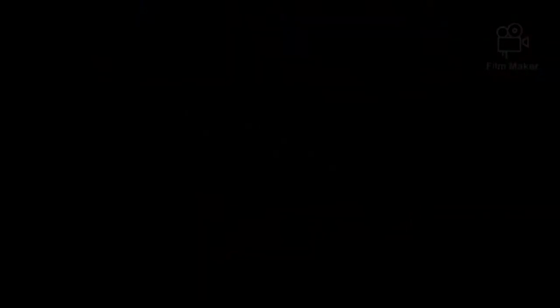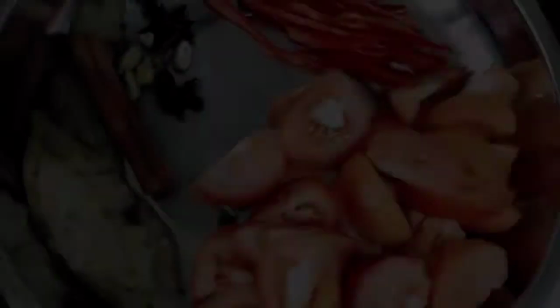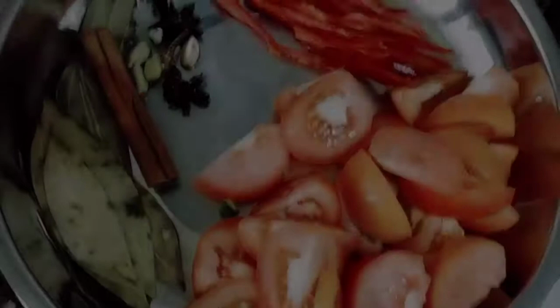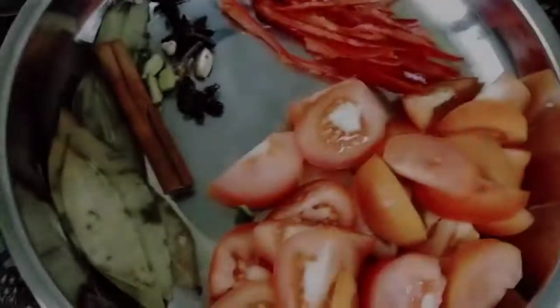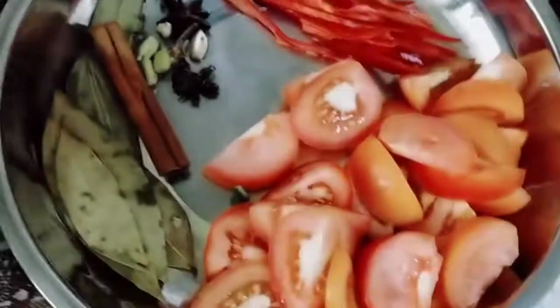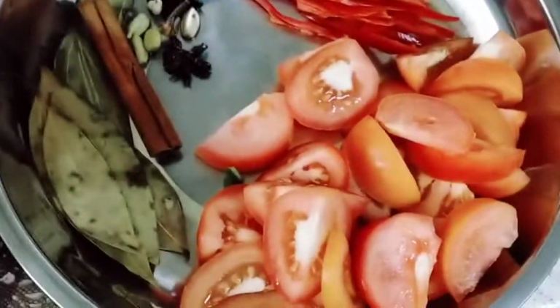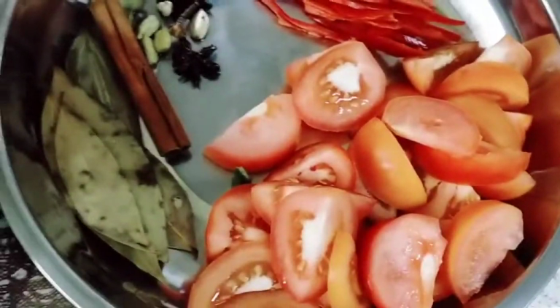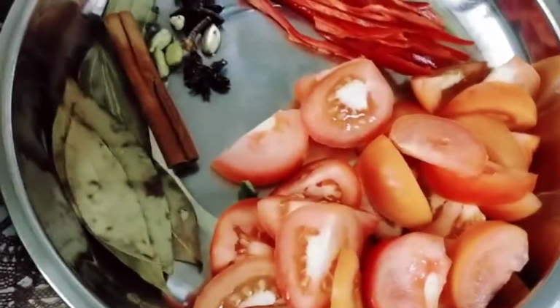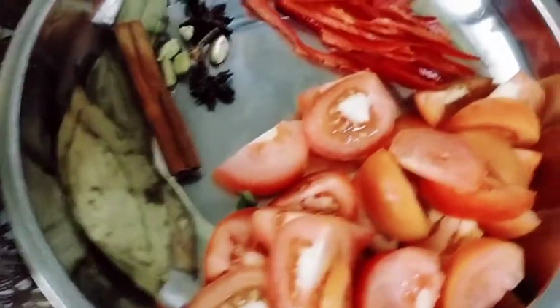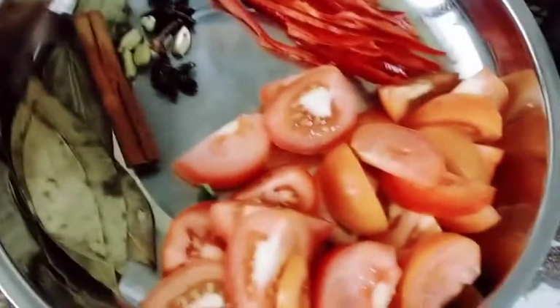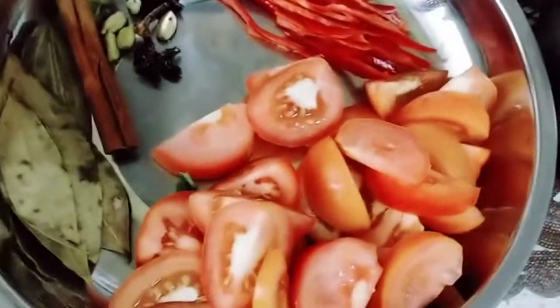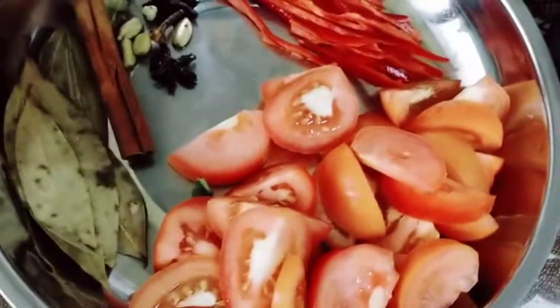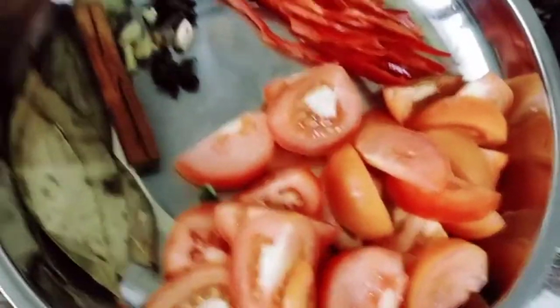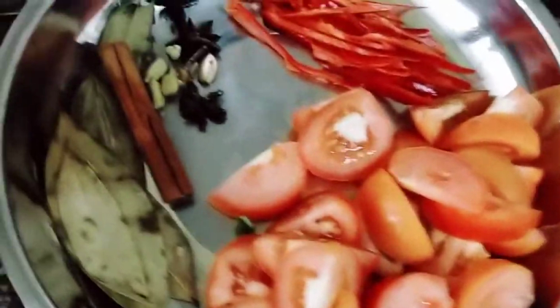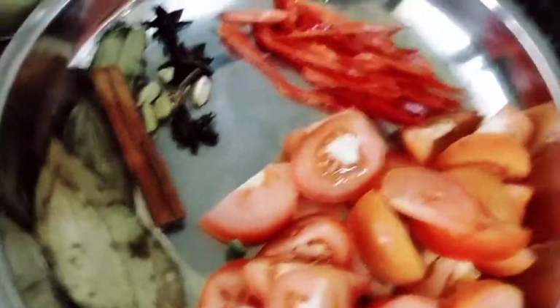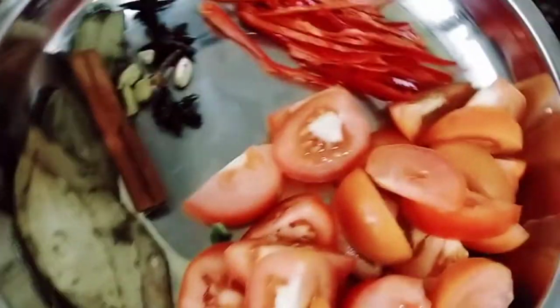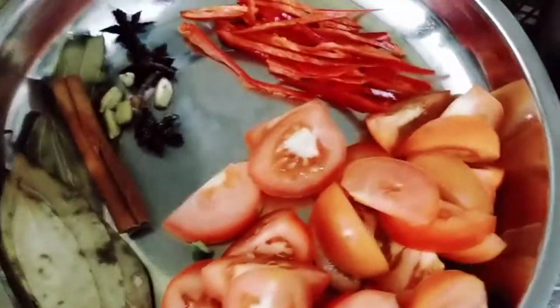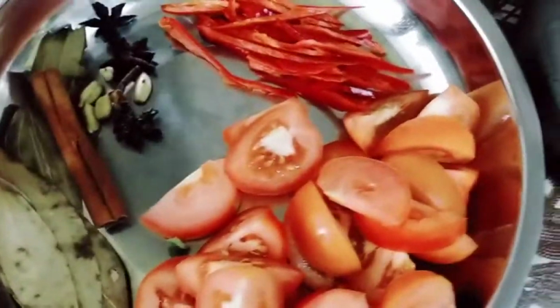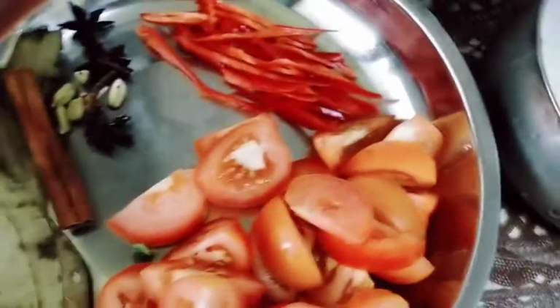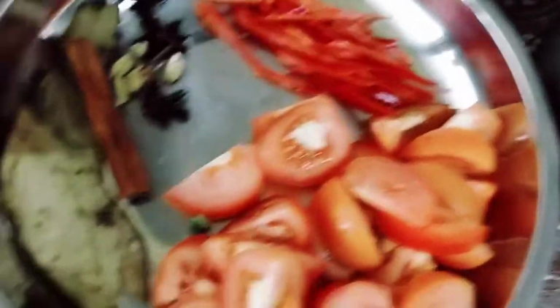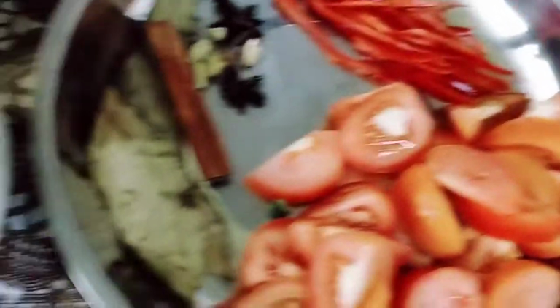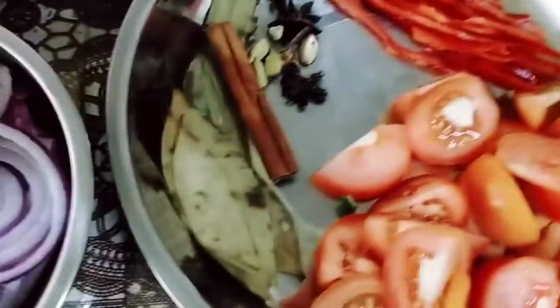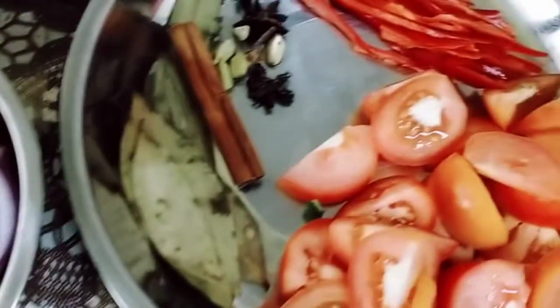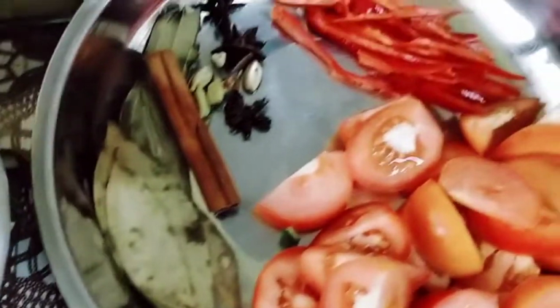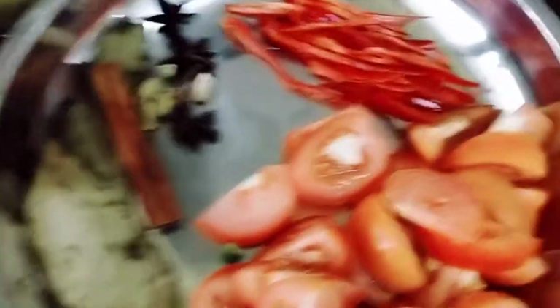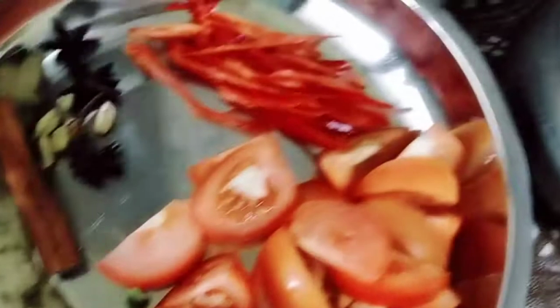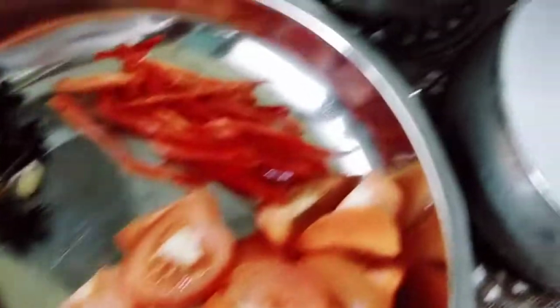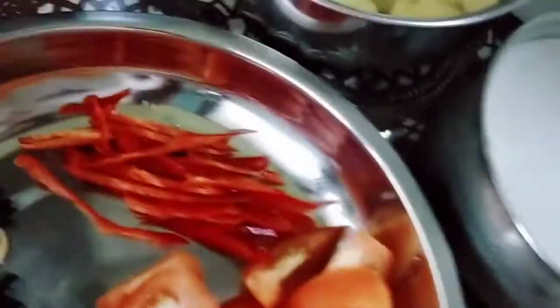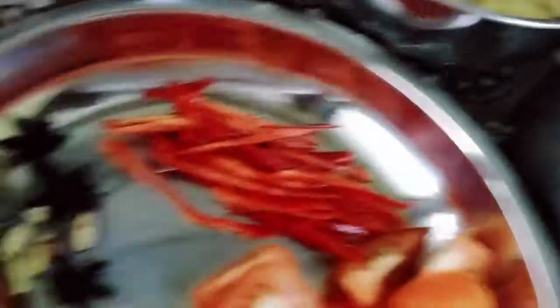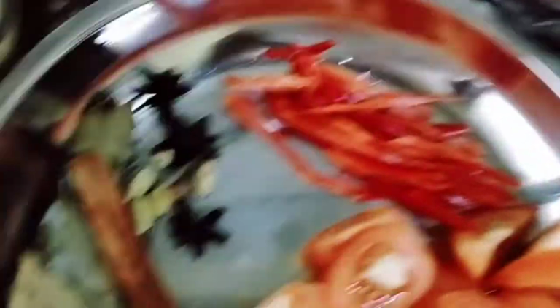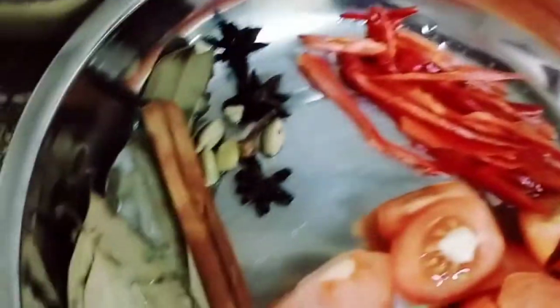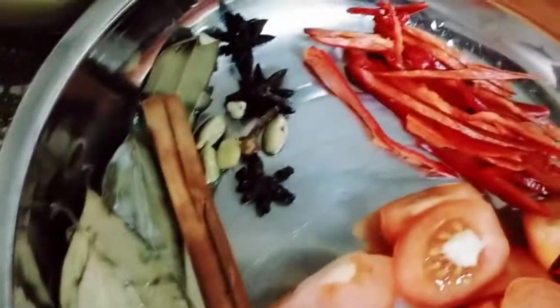Hey guys, welcome back! Today we're going to do mutton fries. So first, let me show you what I need.